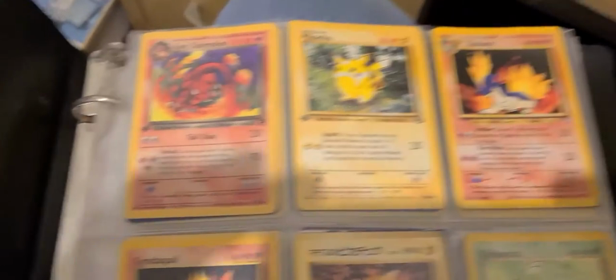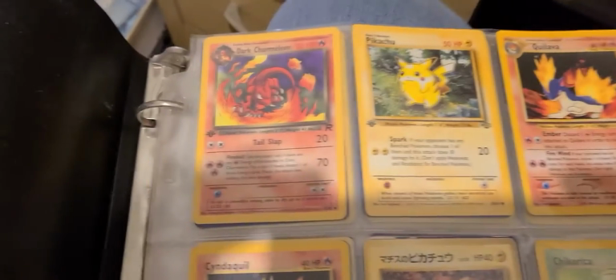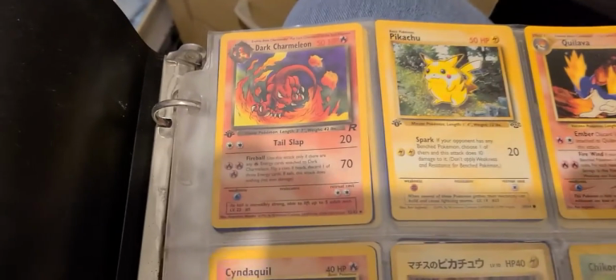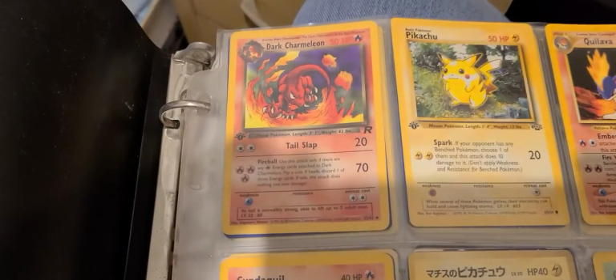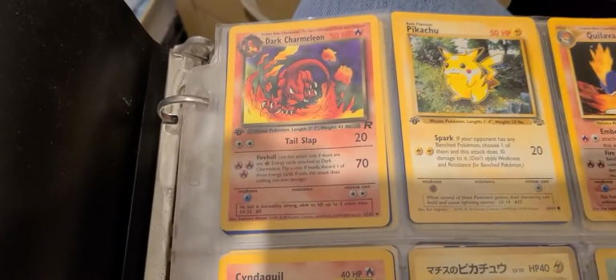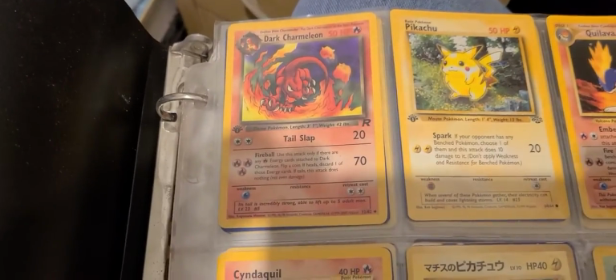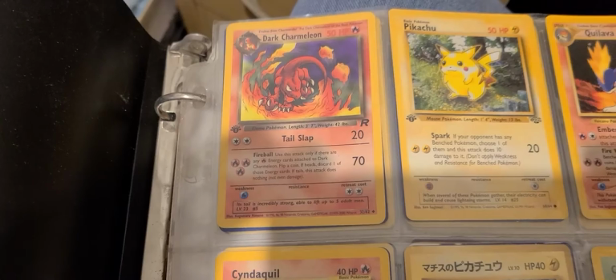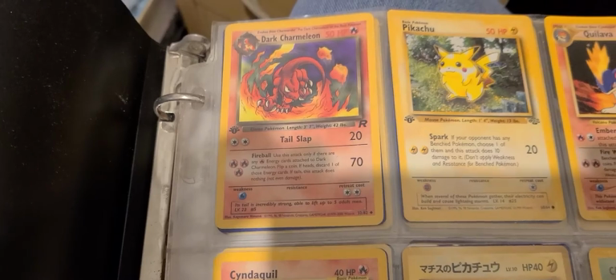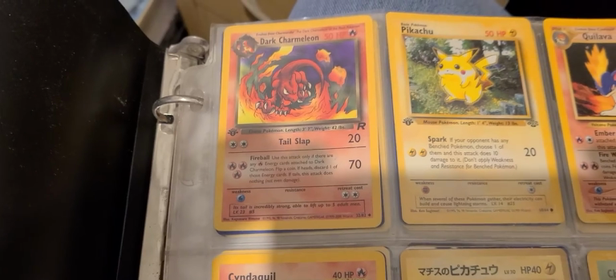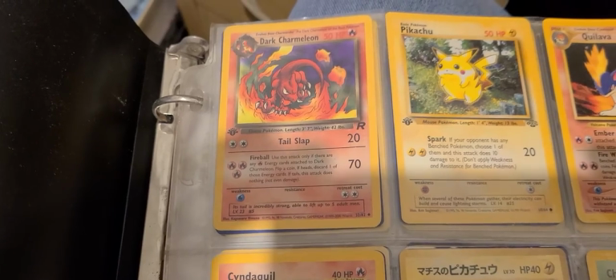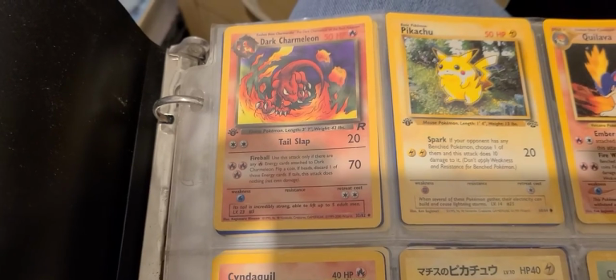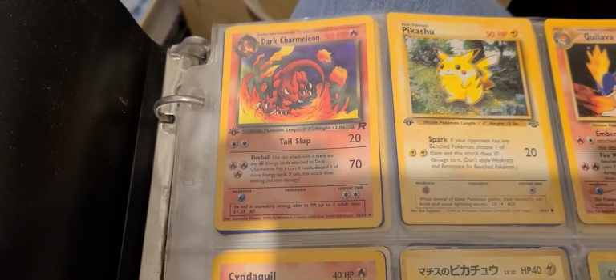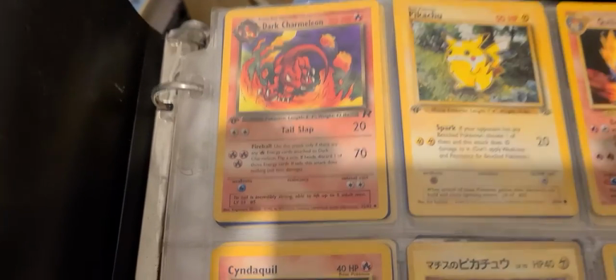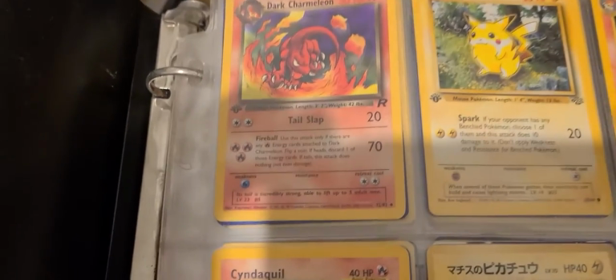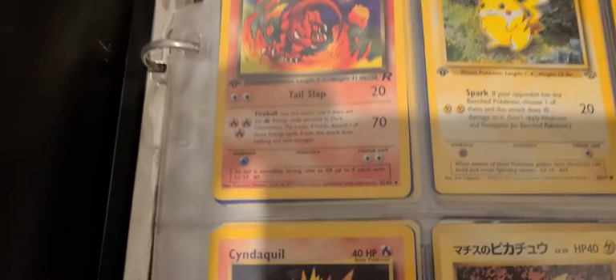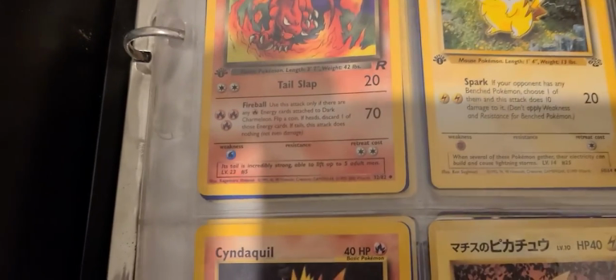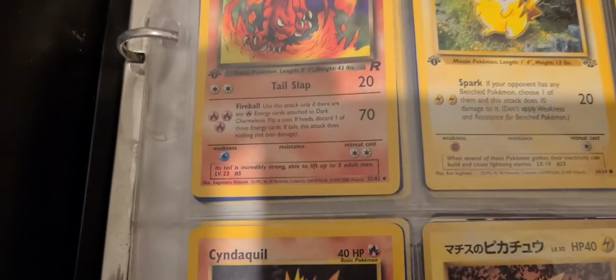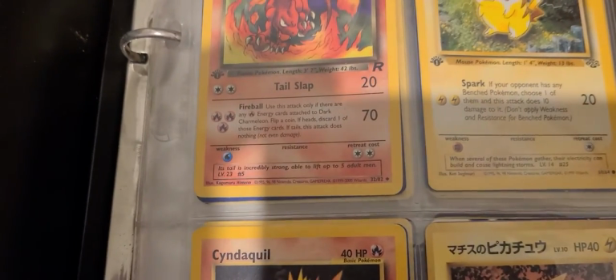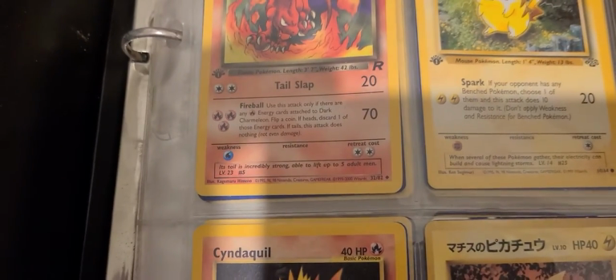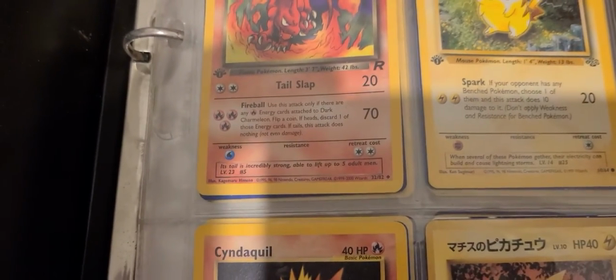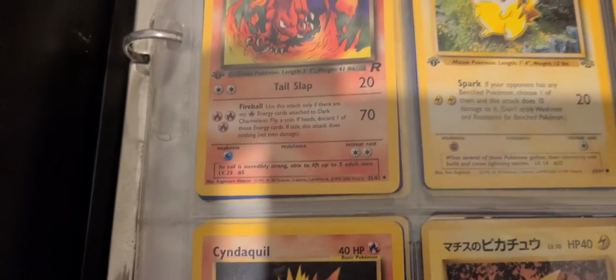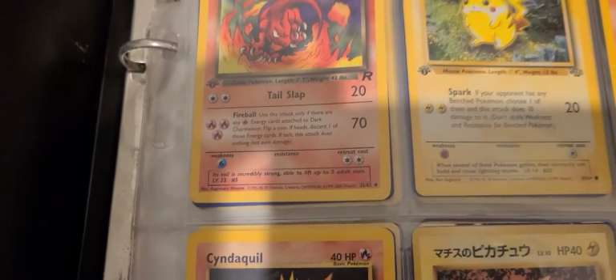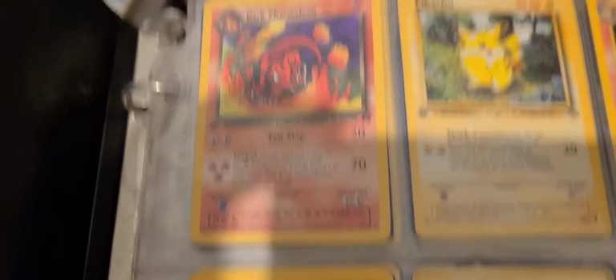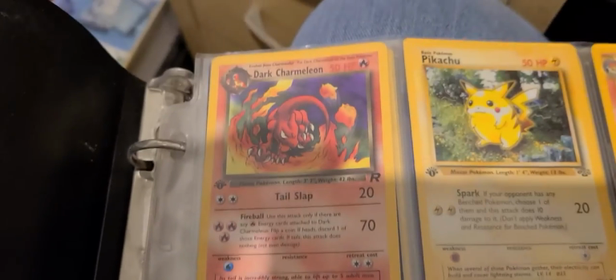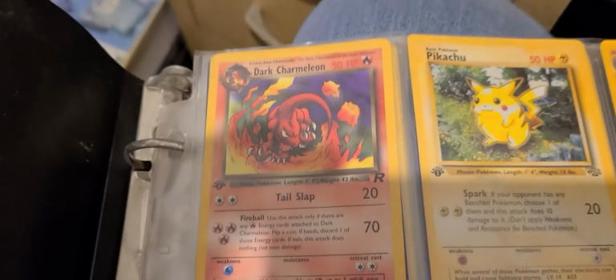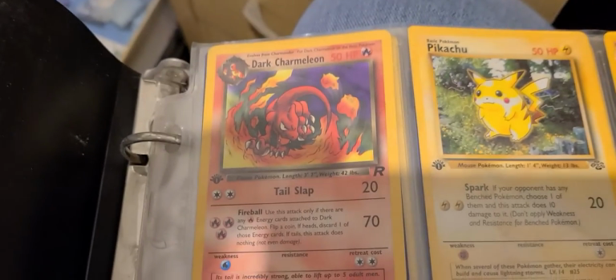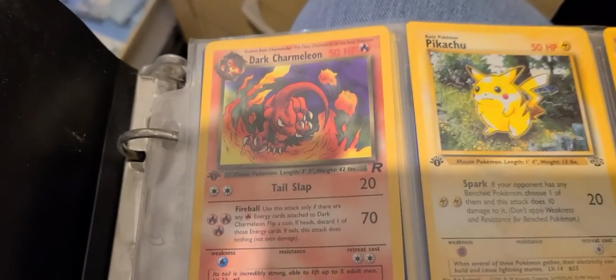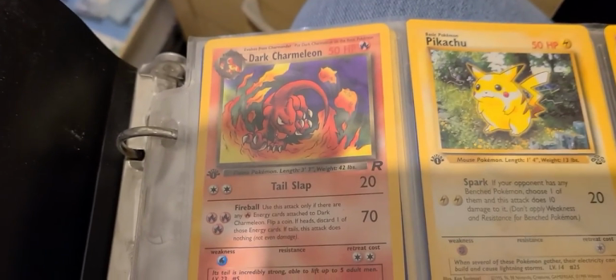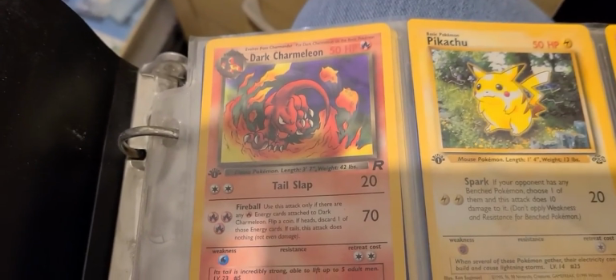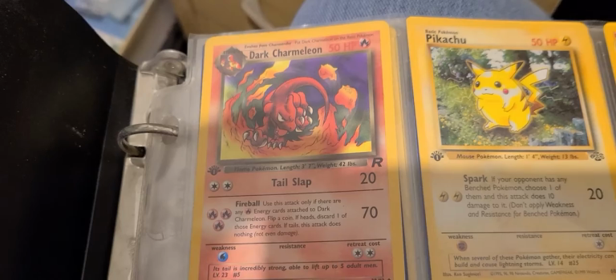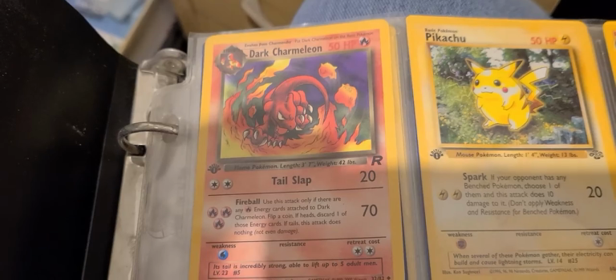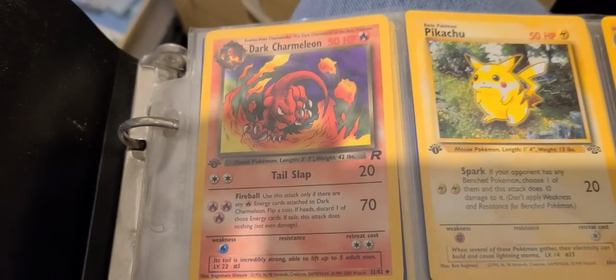That Dark Charmeleon — I remember that, that was one of my favorite cards. 70 damage on that Fireball, though. The old R for Rocket, I think.